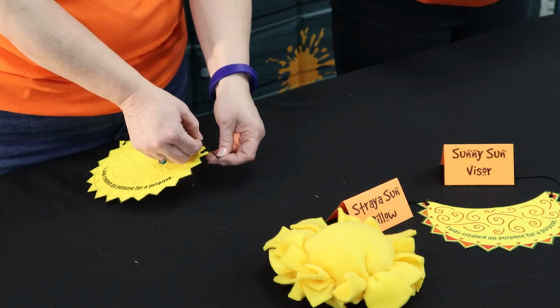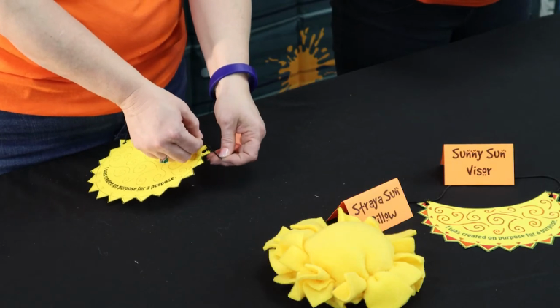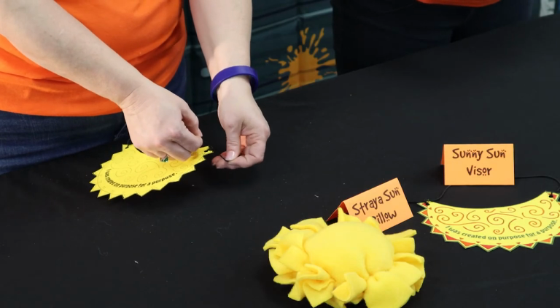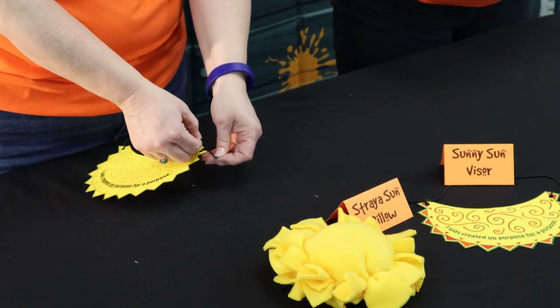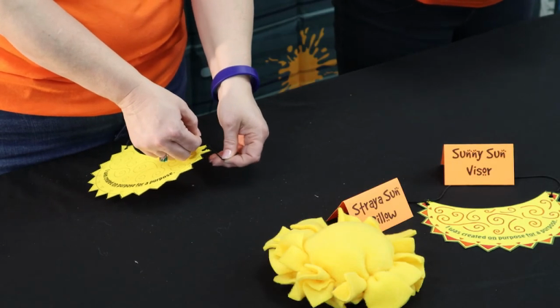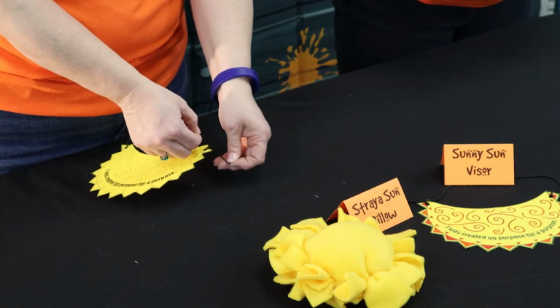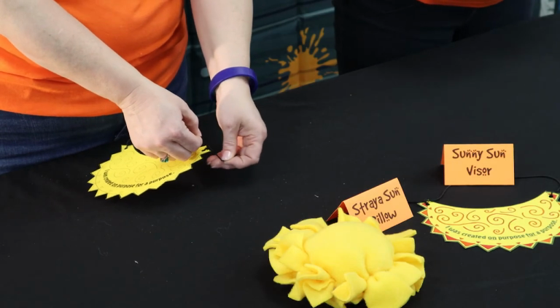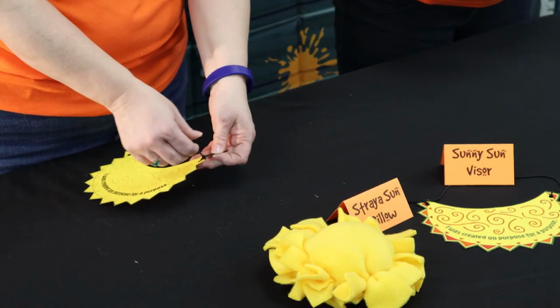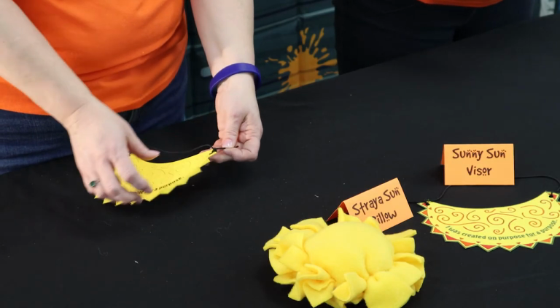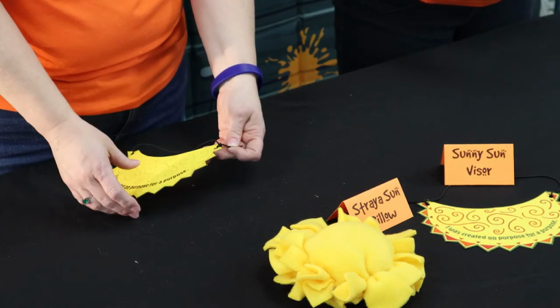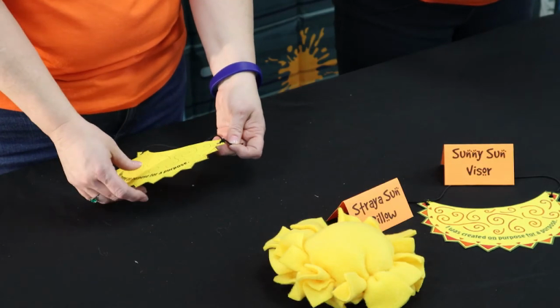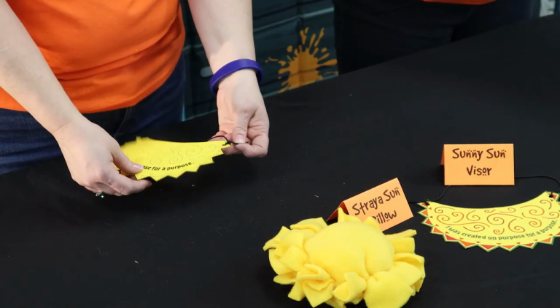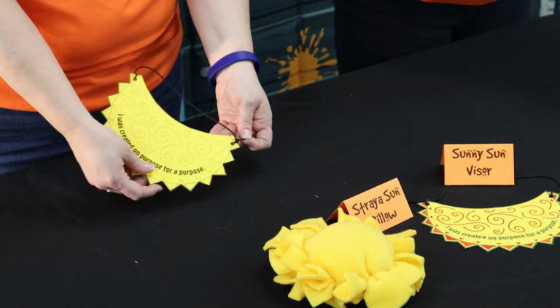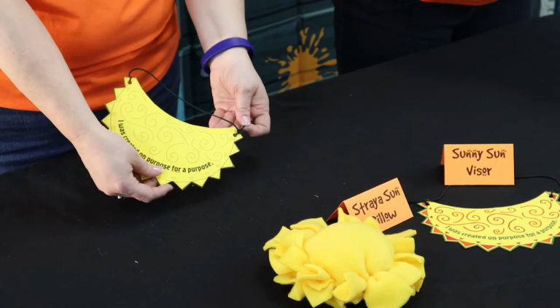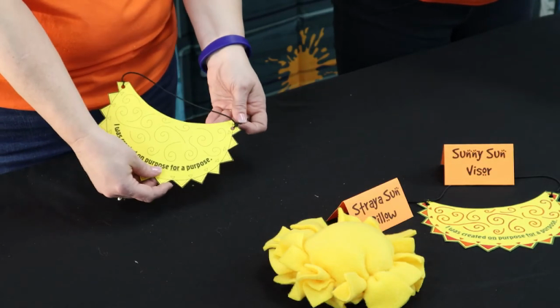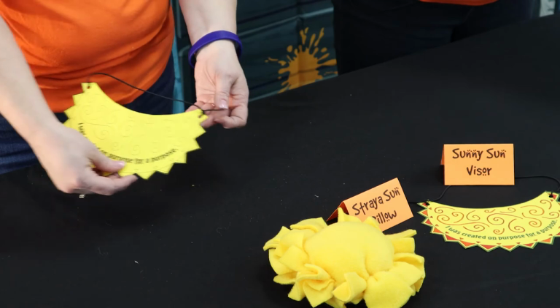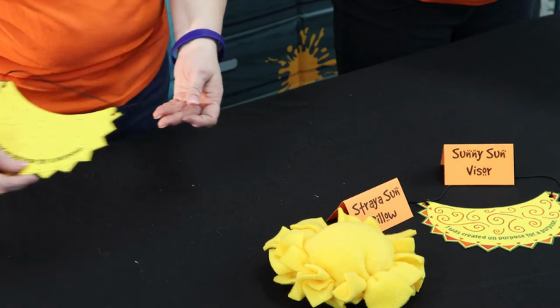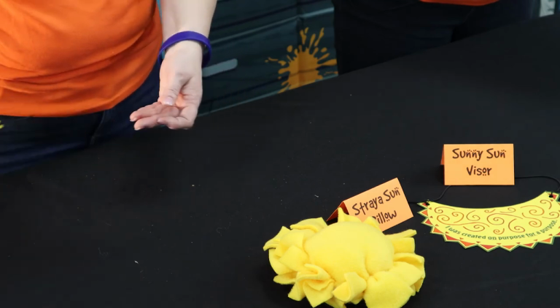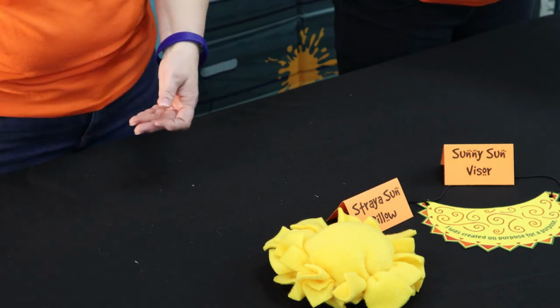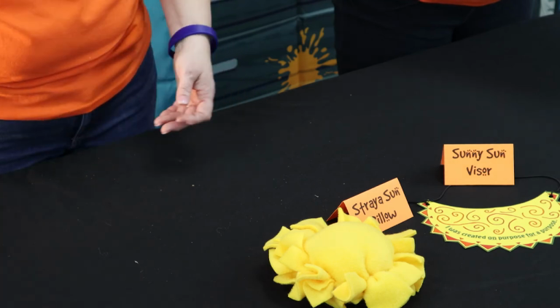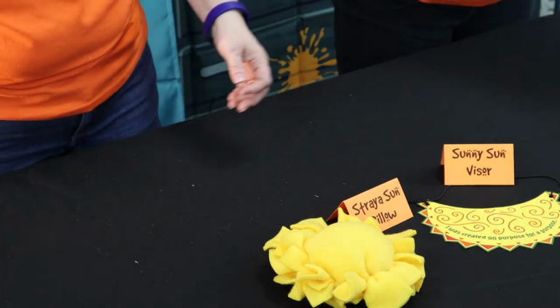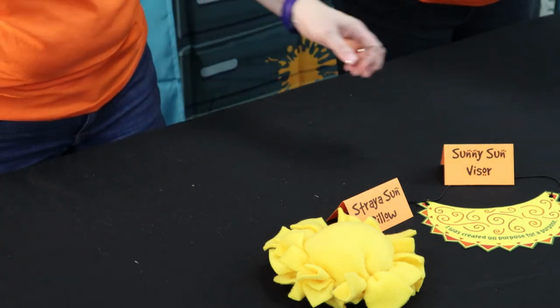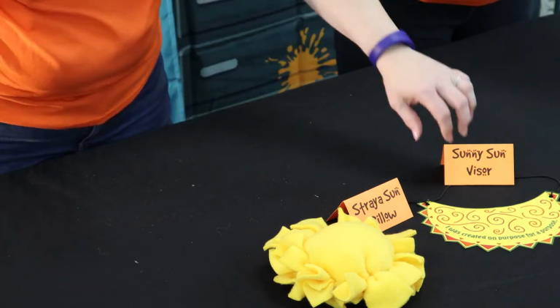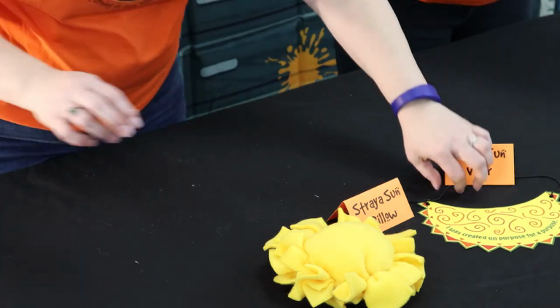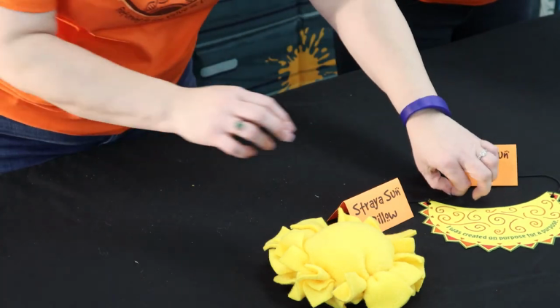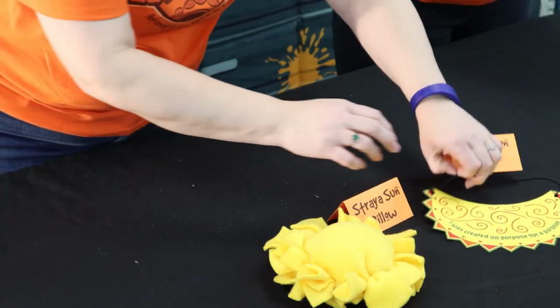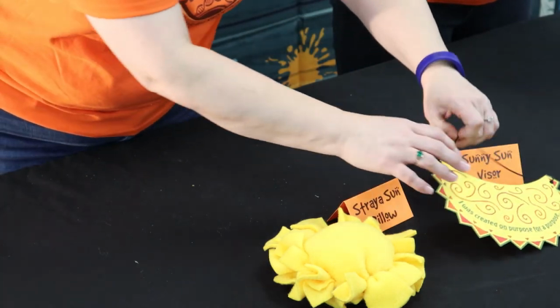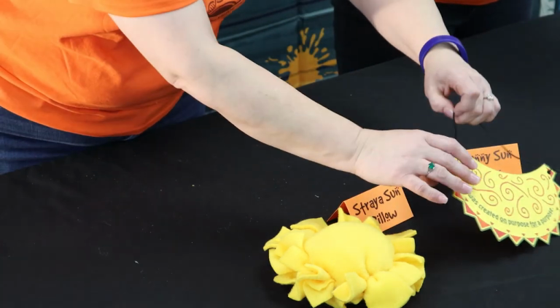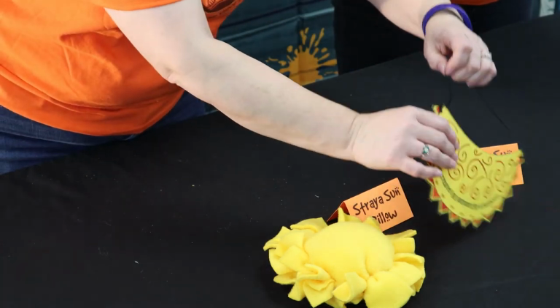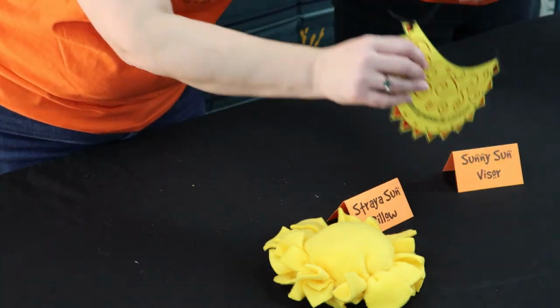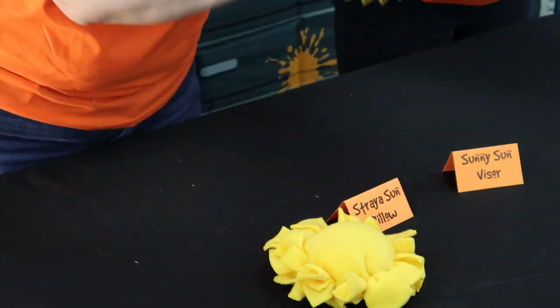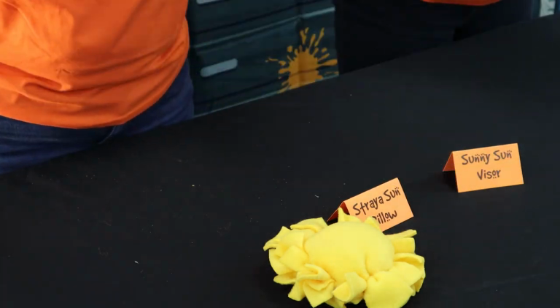And once you have both sides knotted, this is your Day 5 pre-primary sunny visor.